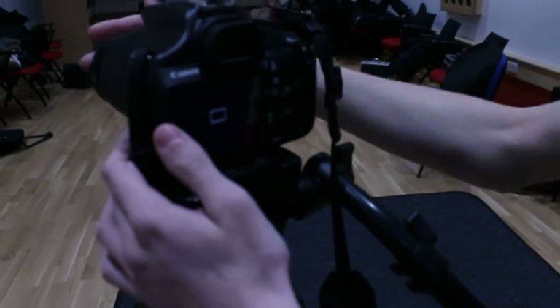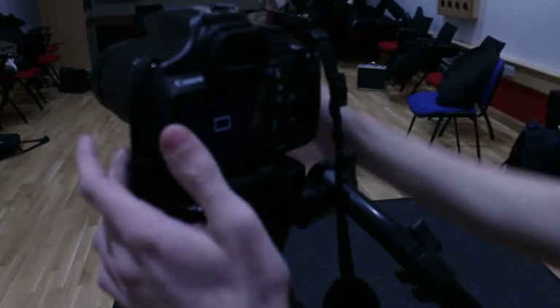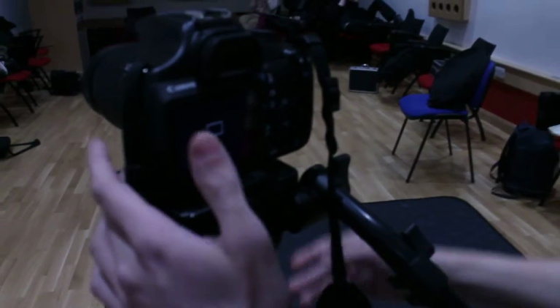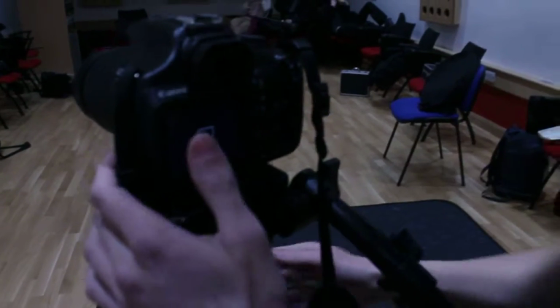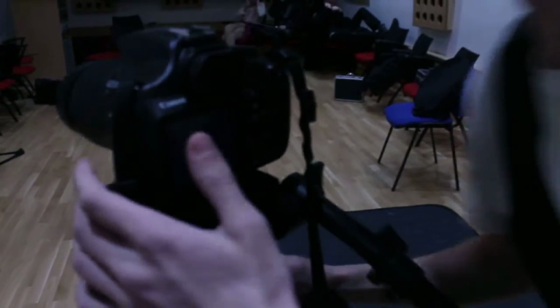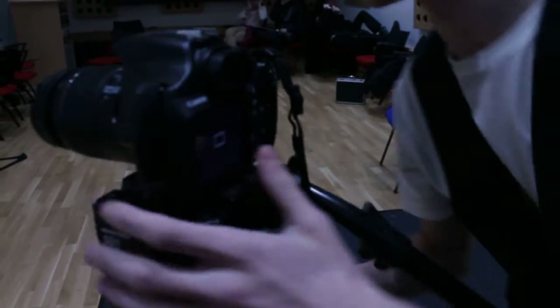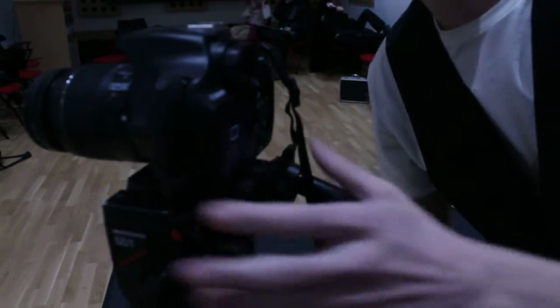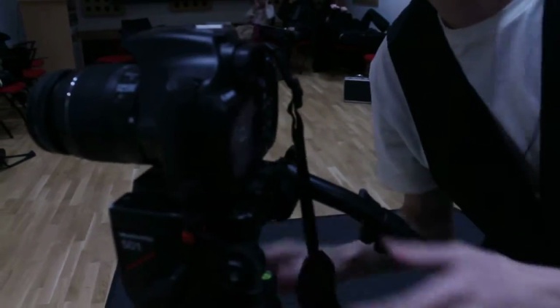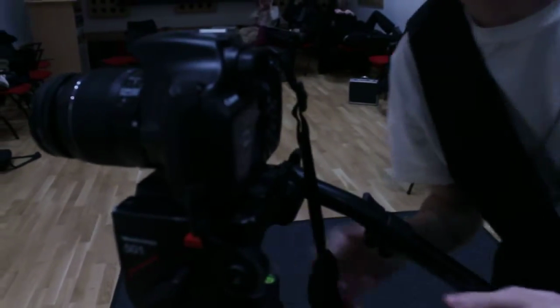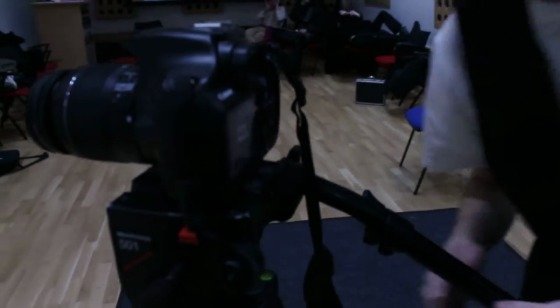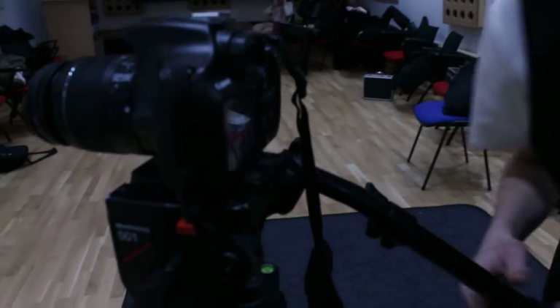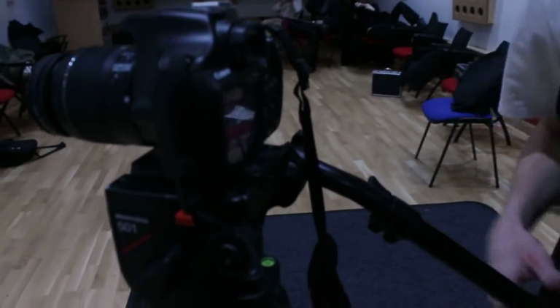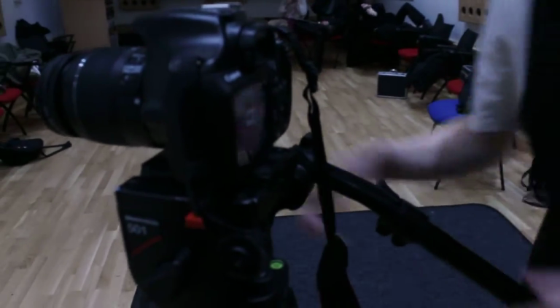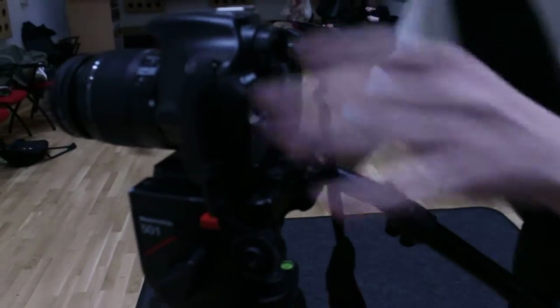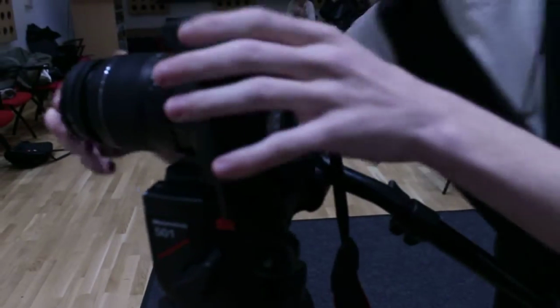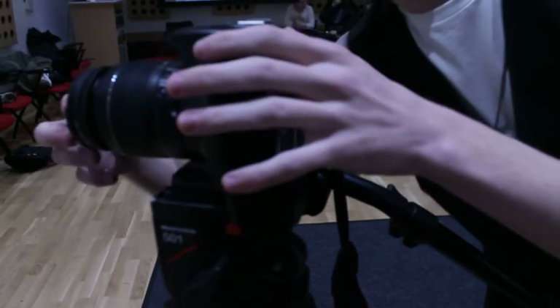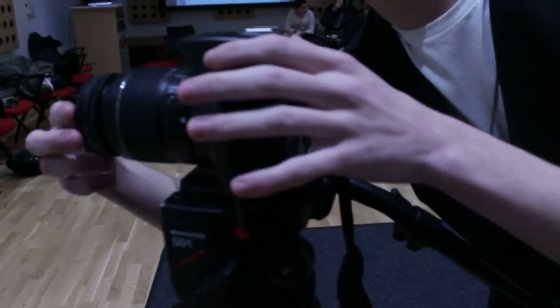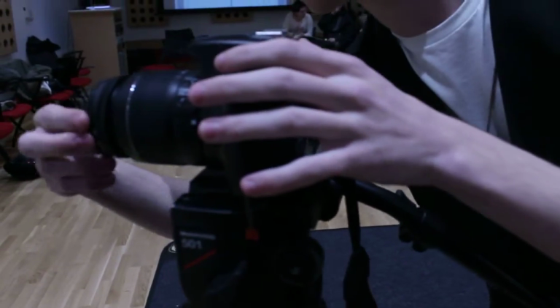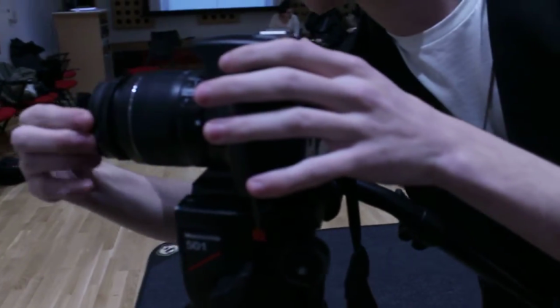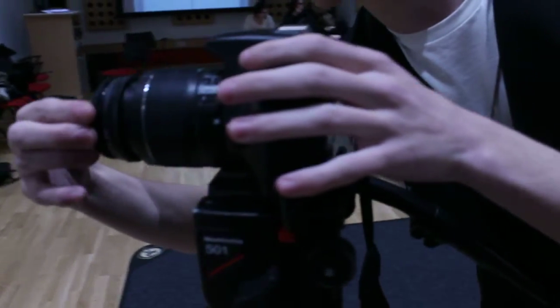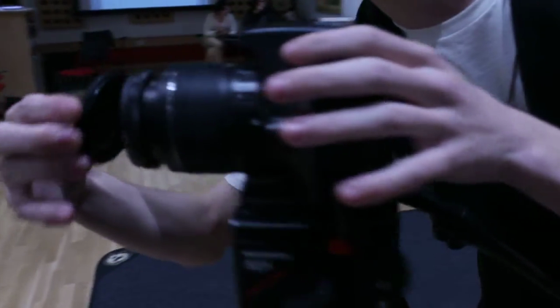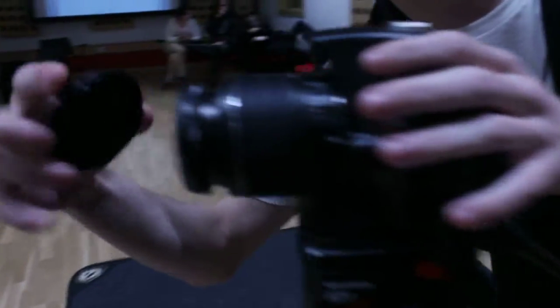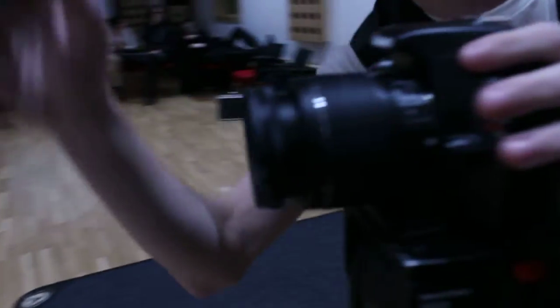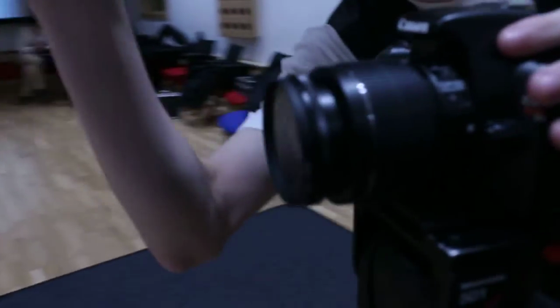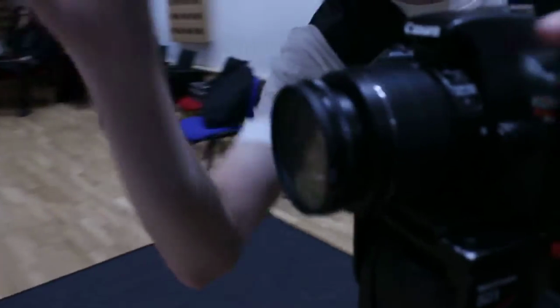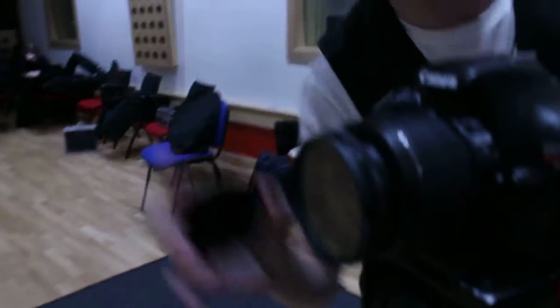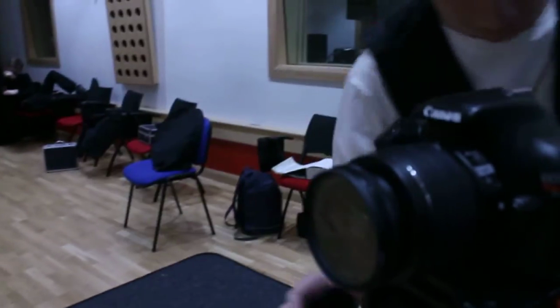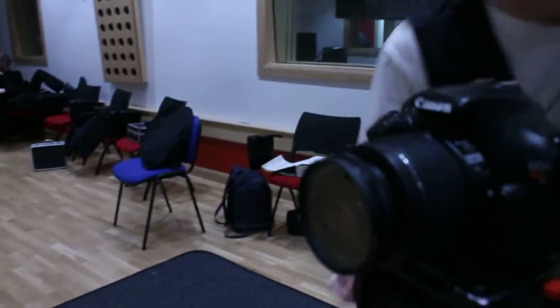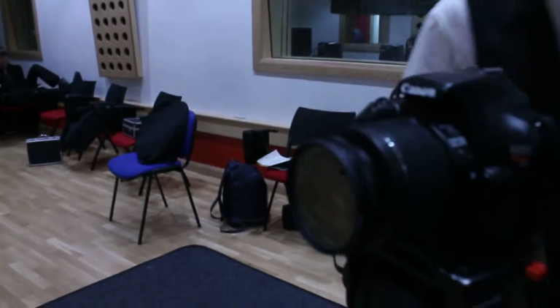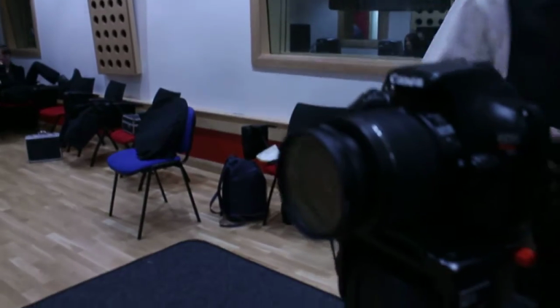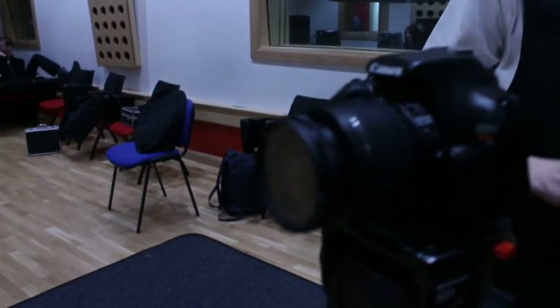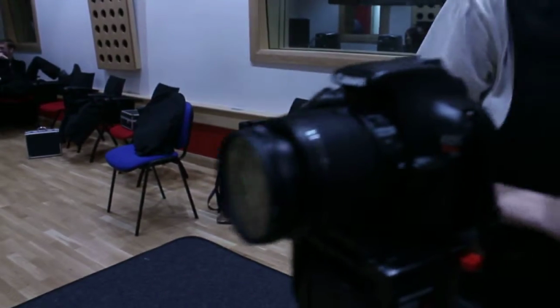Now, obviously the lens is still on — I know that. Just take the lens off and put it somewhere.